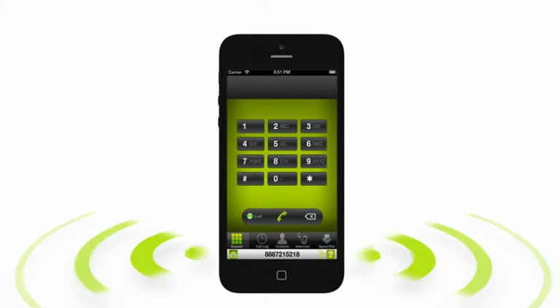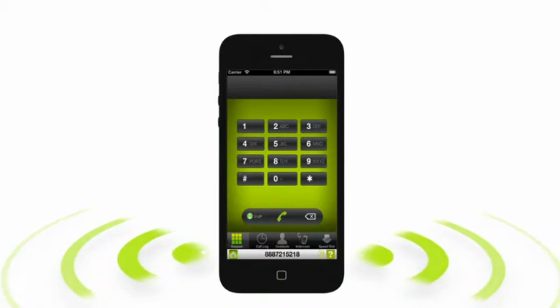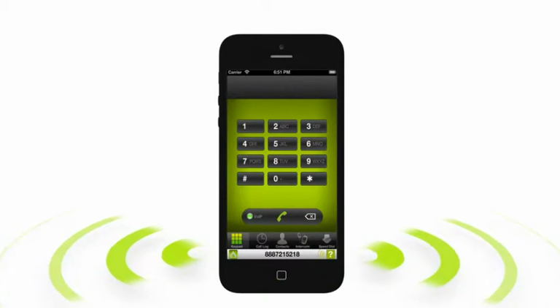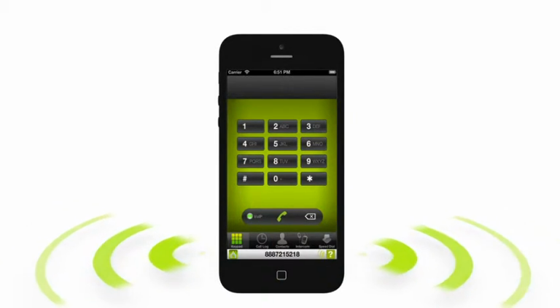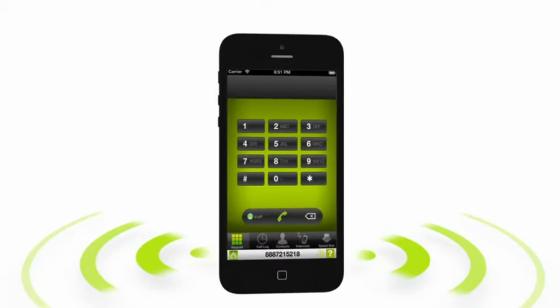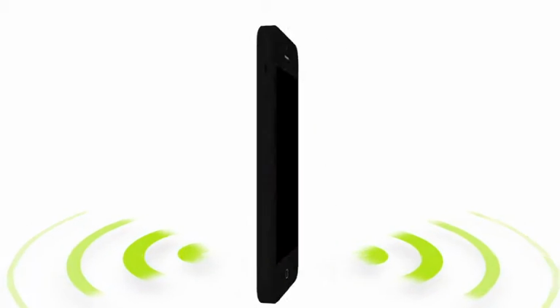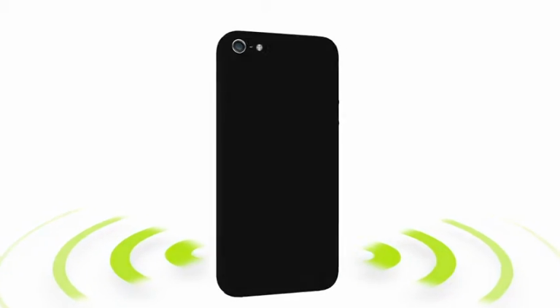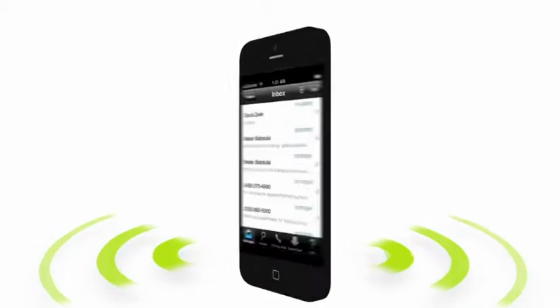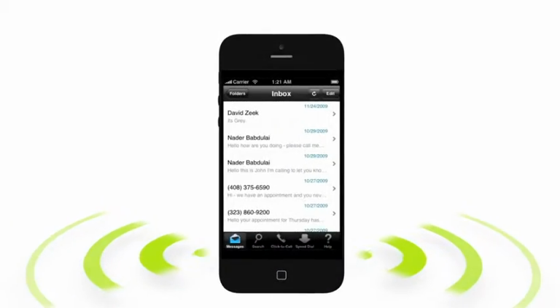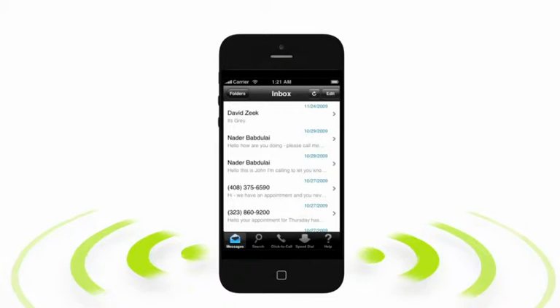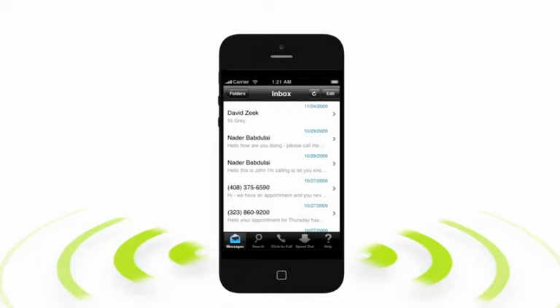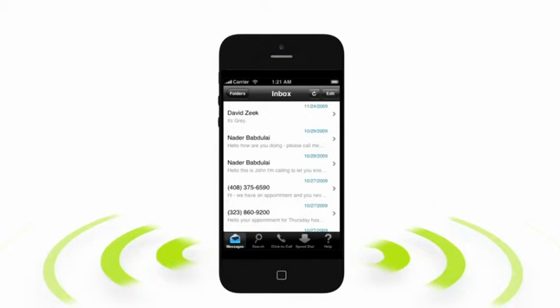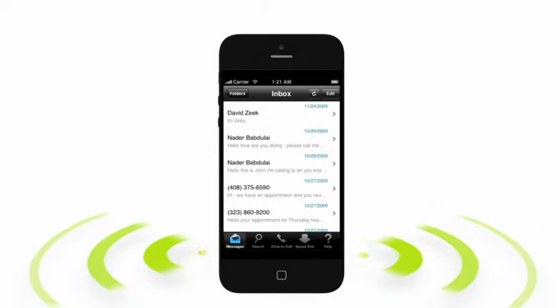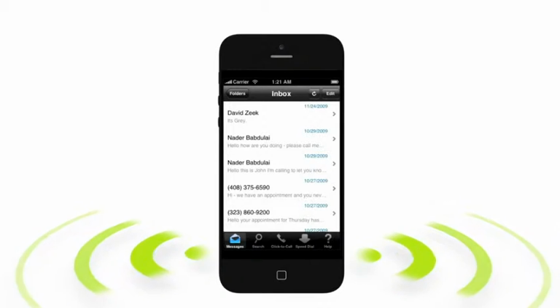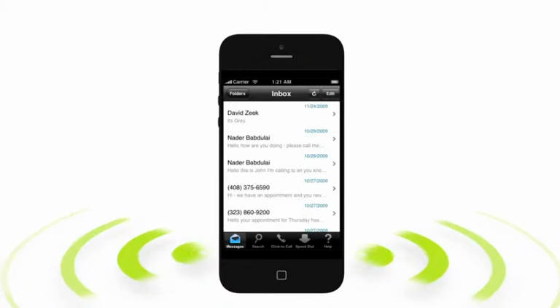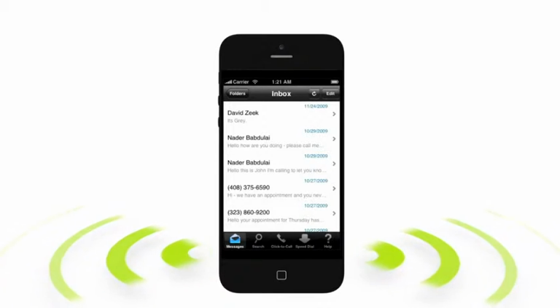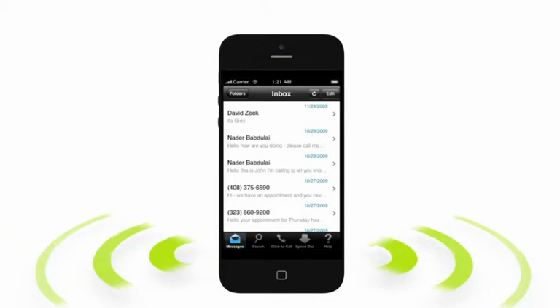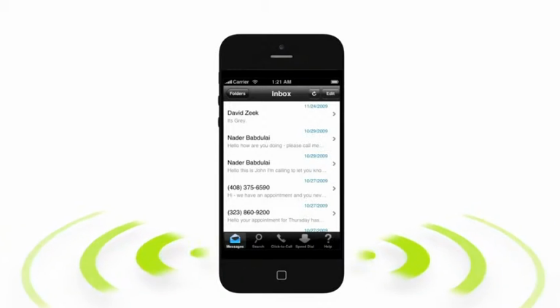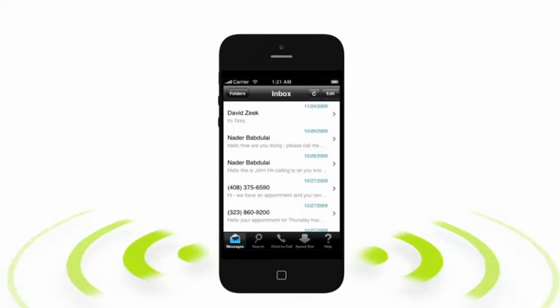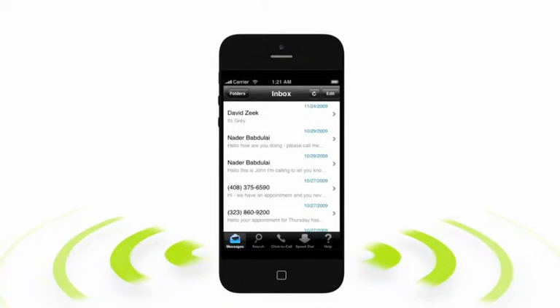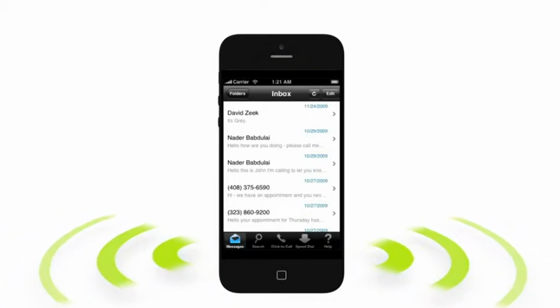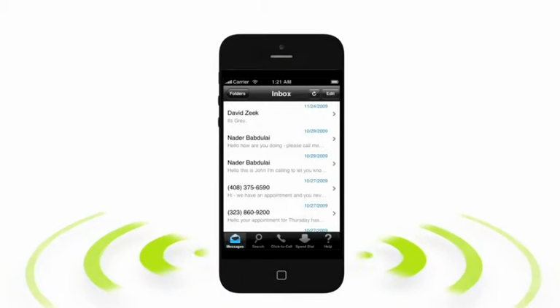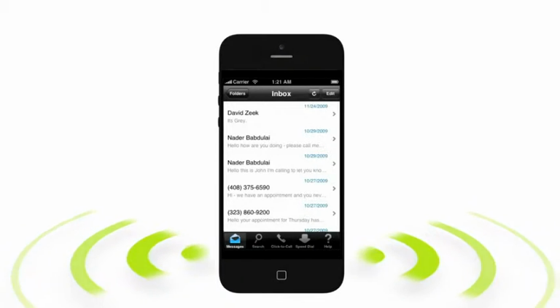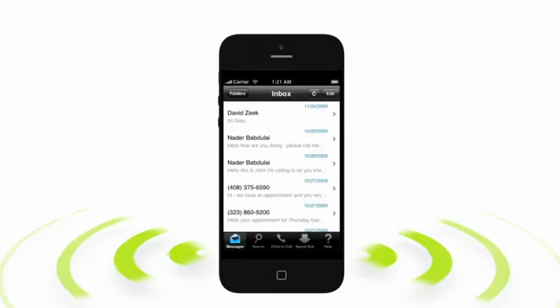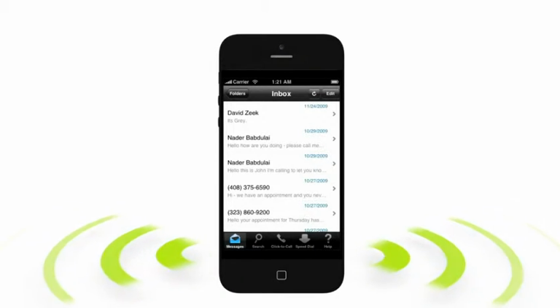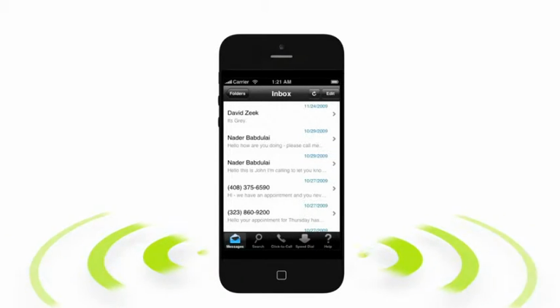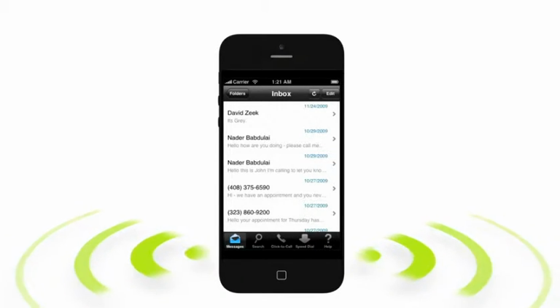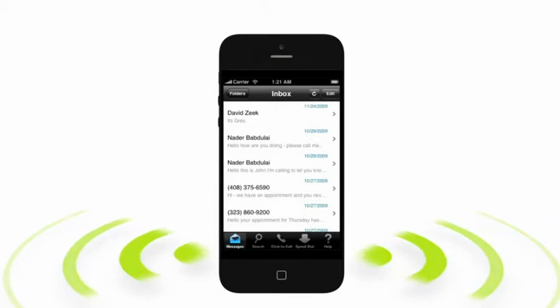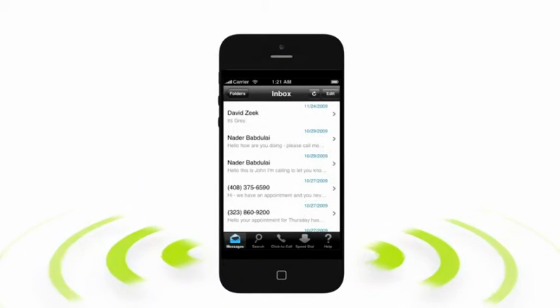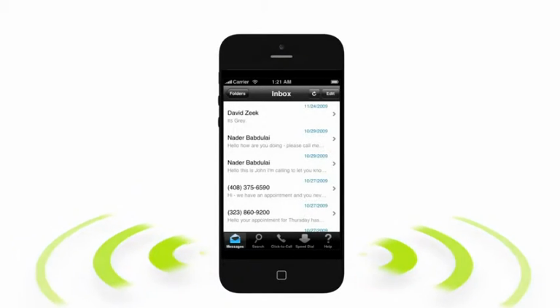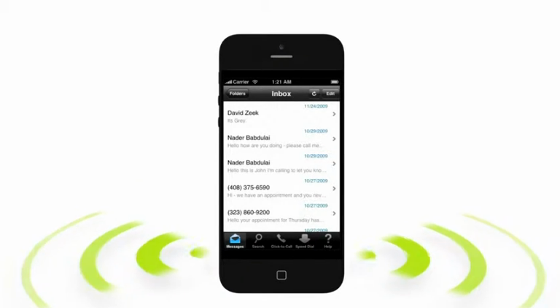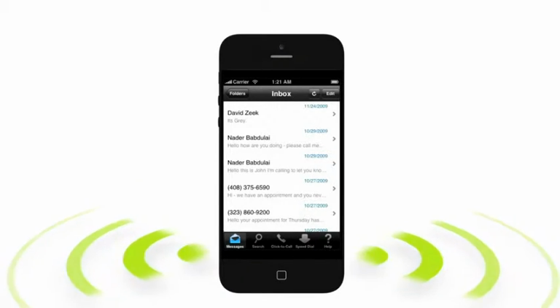And when the call is completed, a link to the recorded file will be emailed to you and stored in your message center for 30 days.